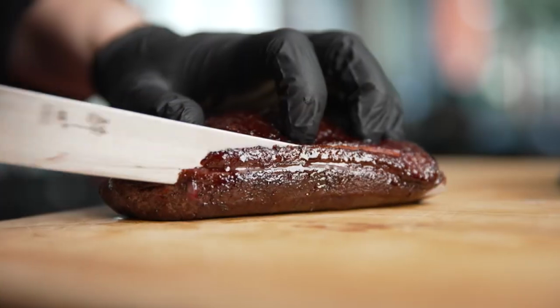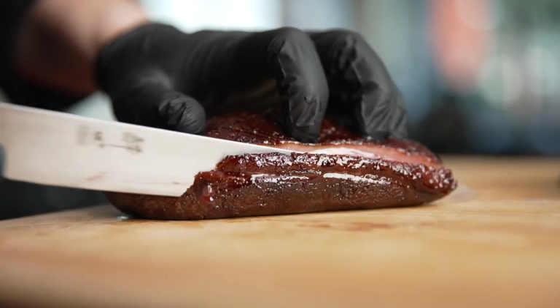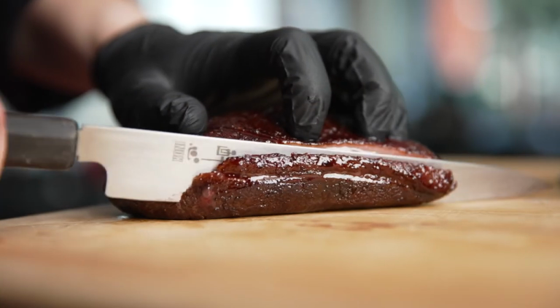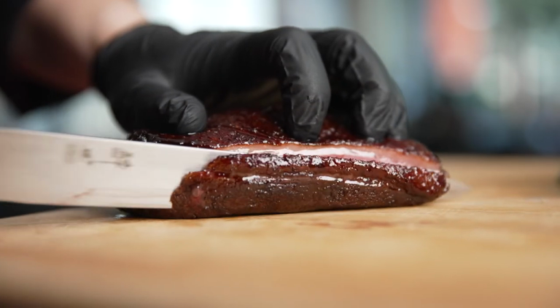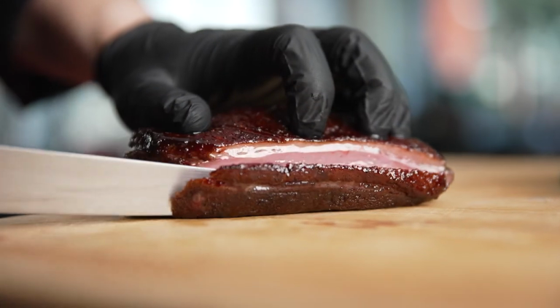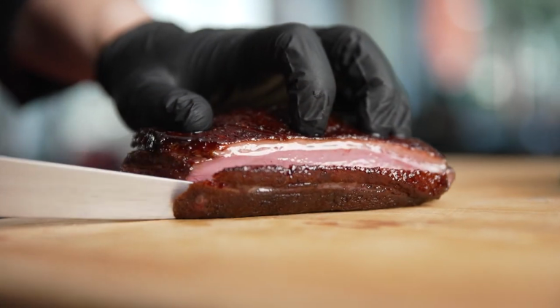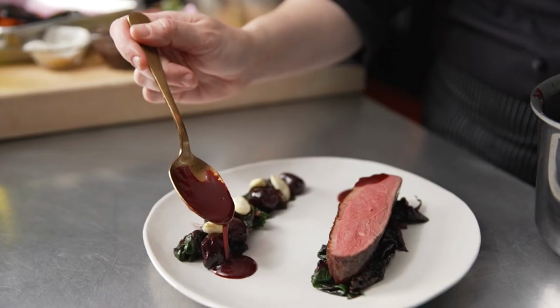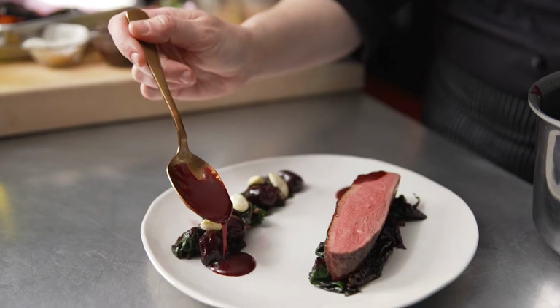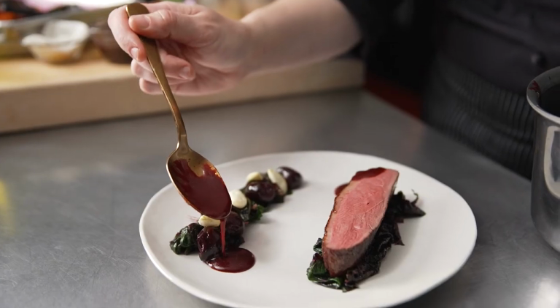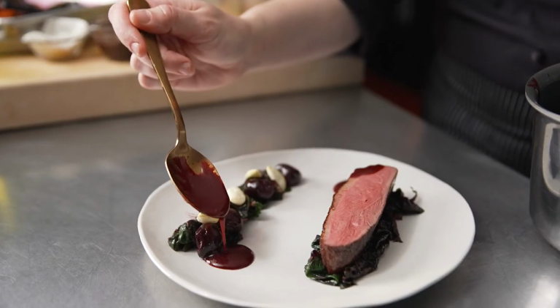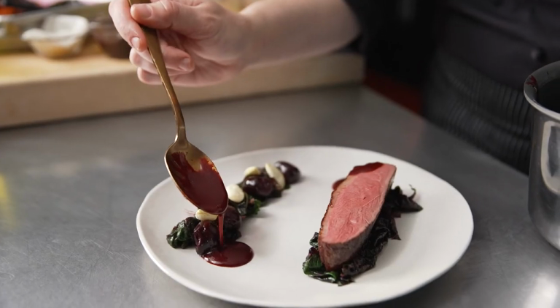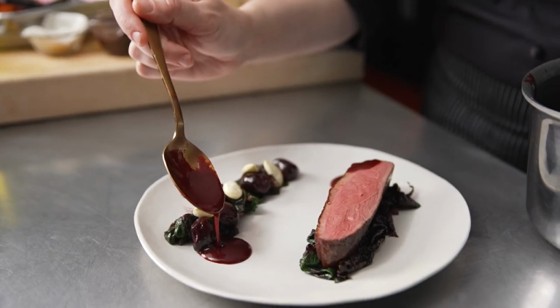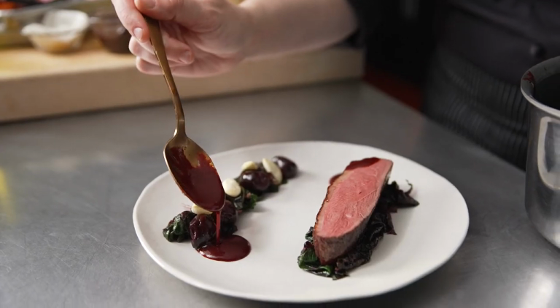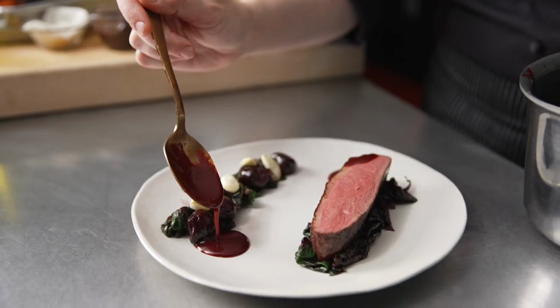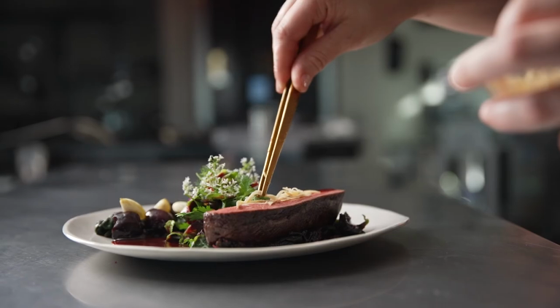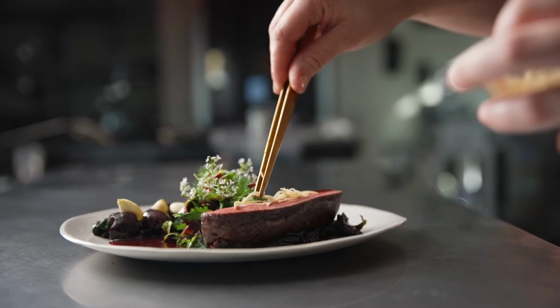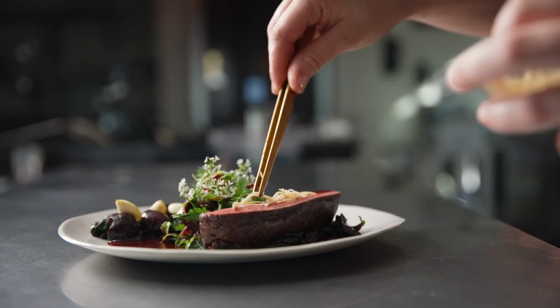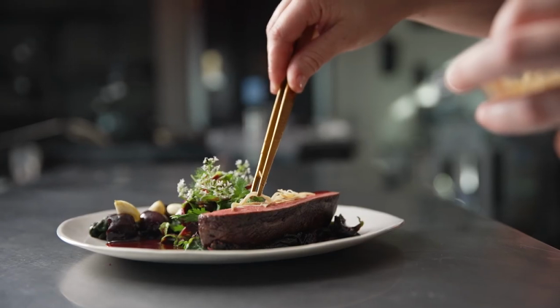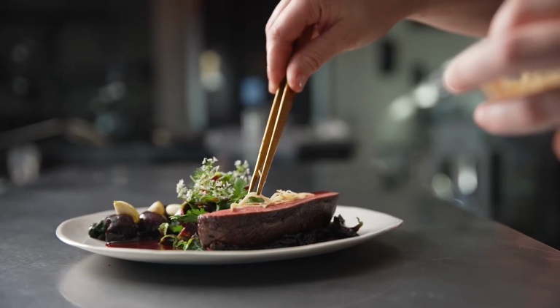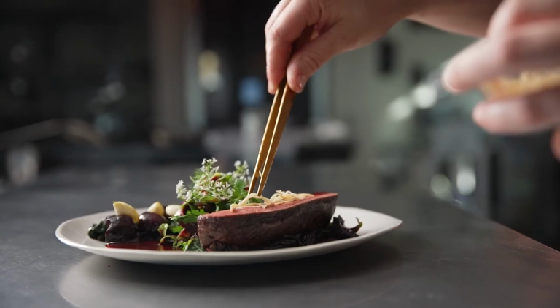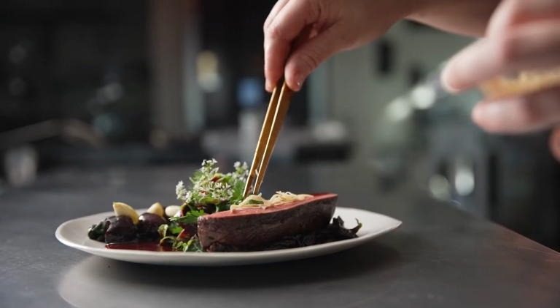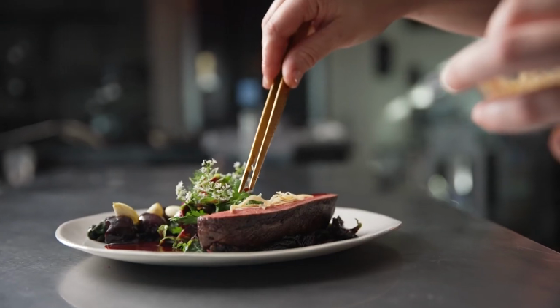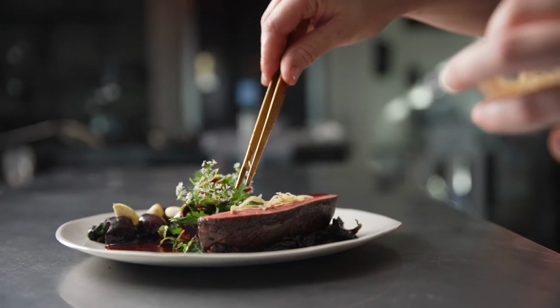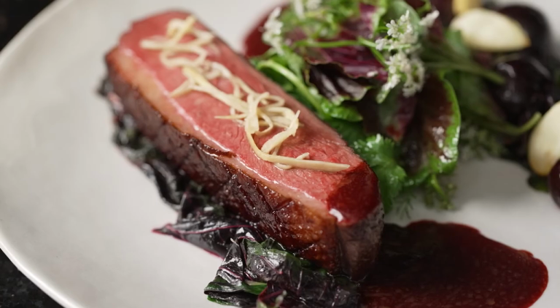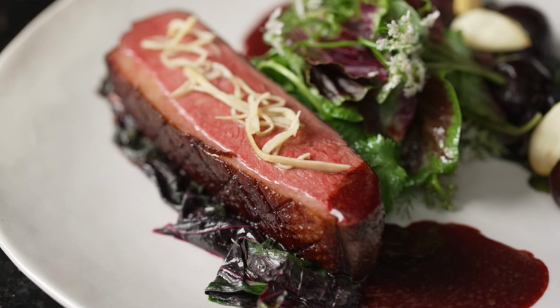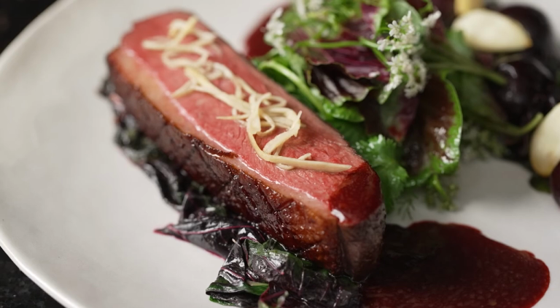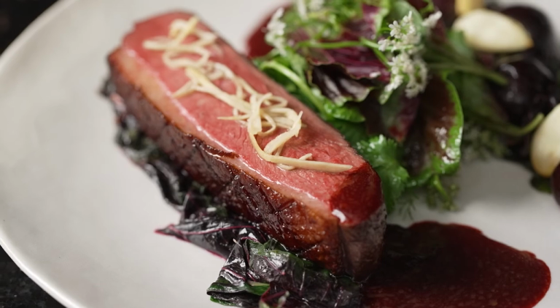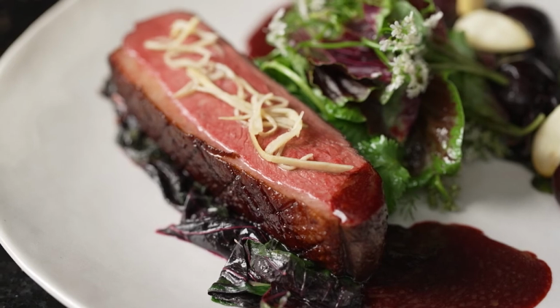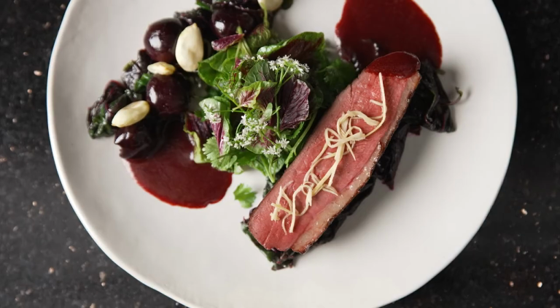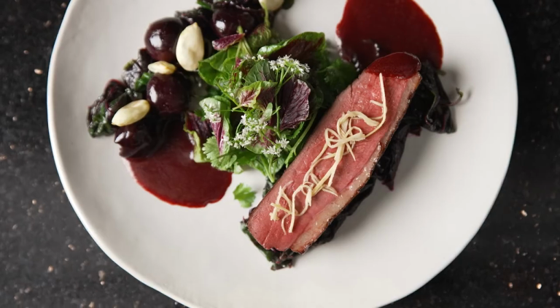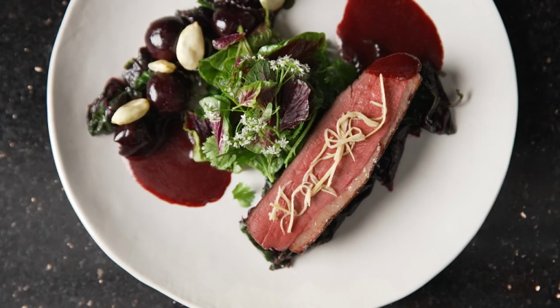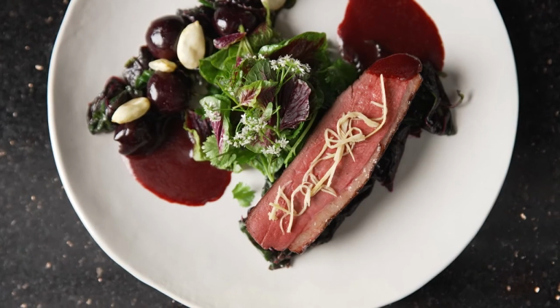This is spiced duck breast with sweet and sour cherries, pickled ginger and compressed amaranth.